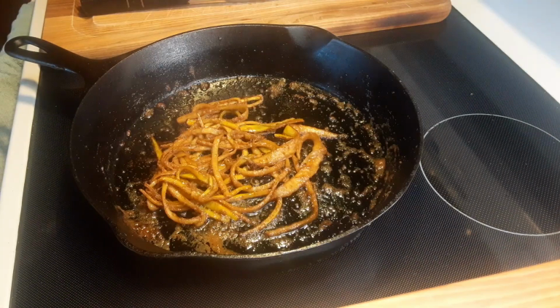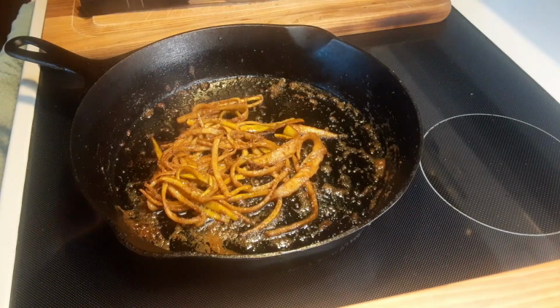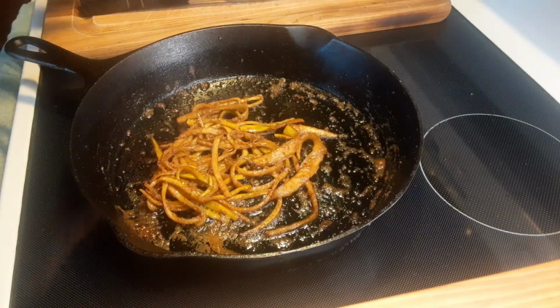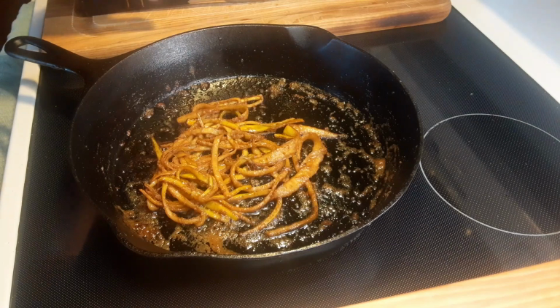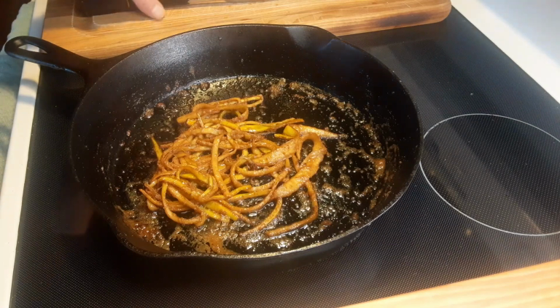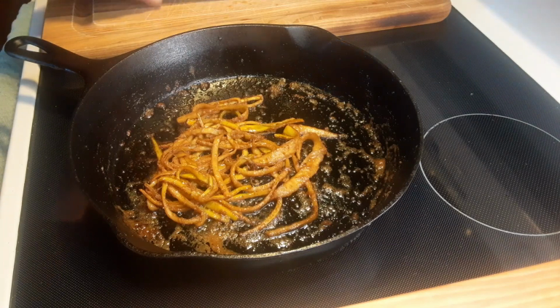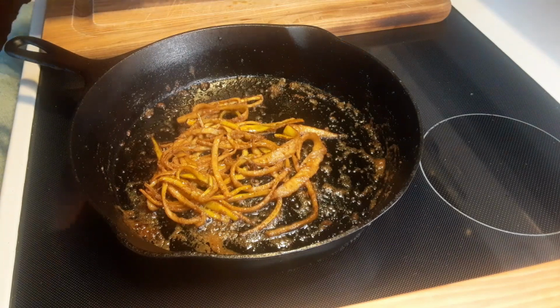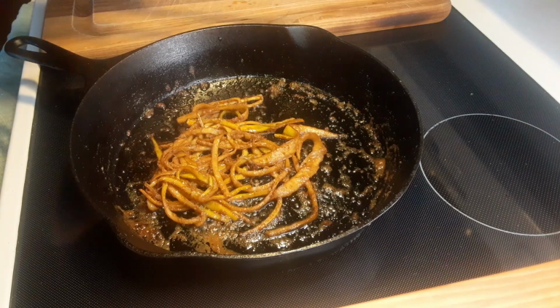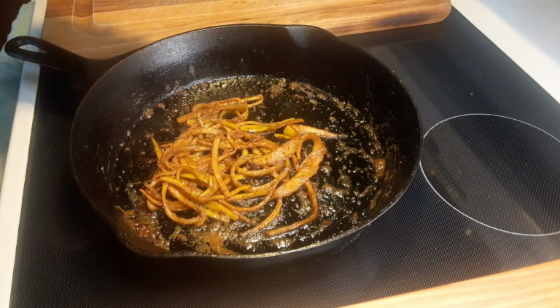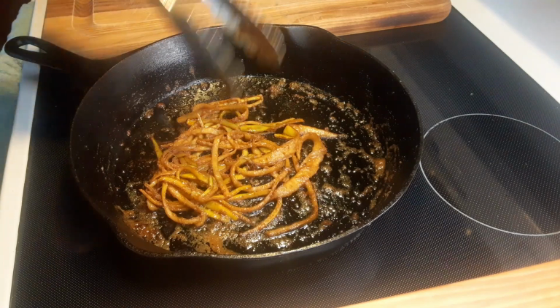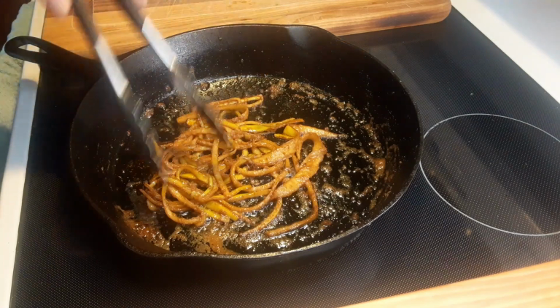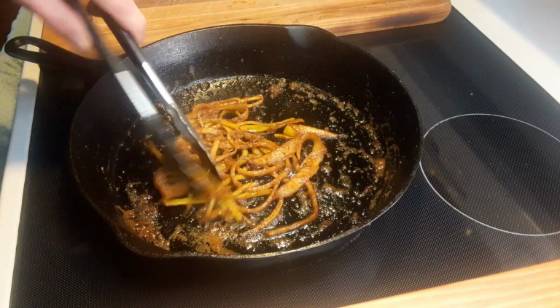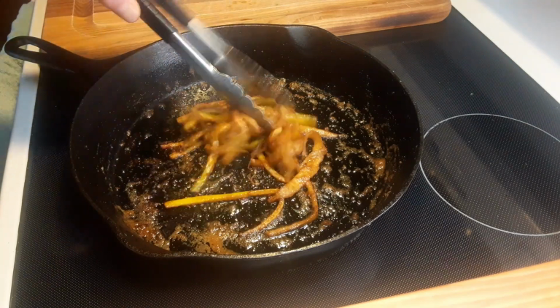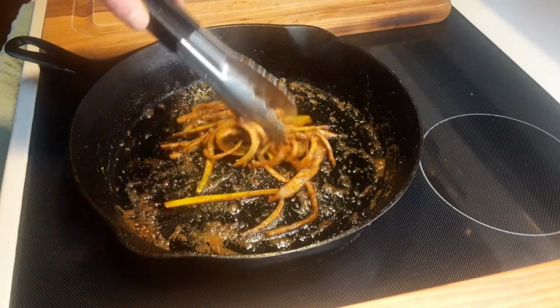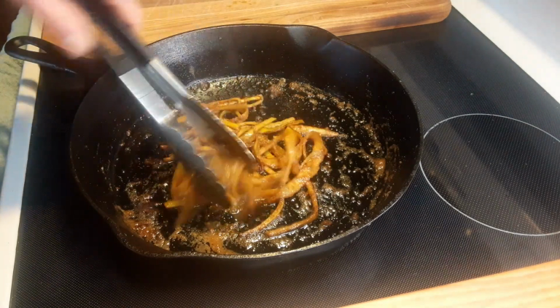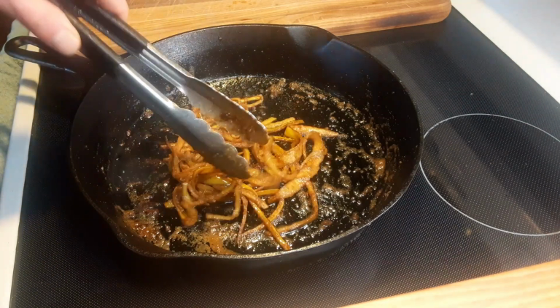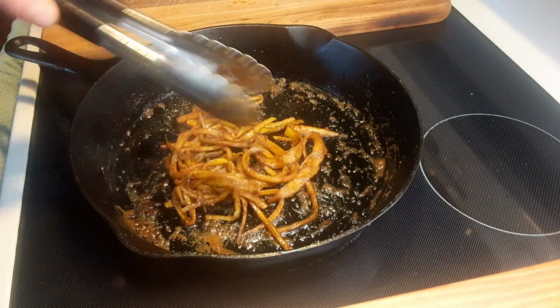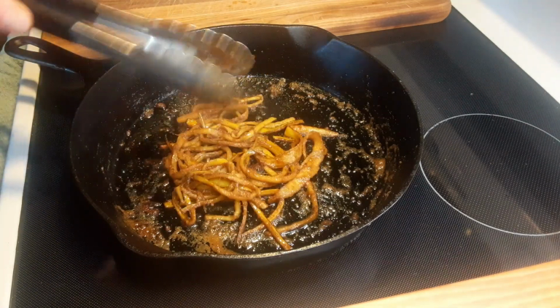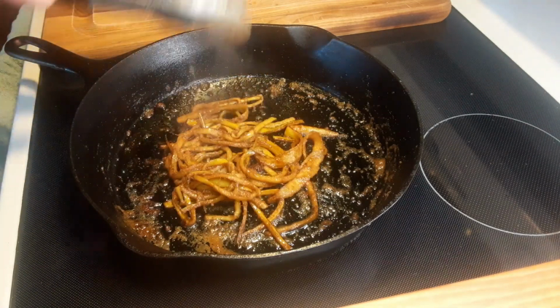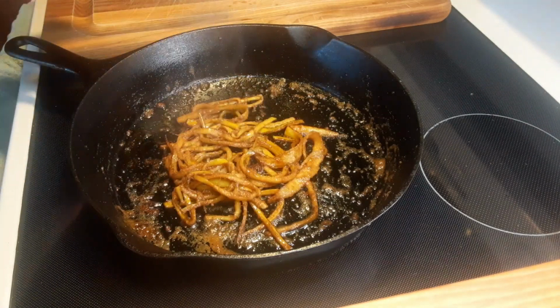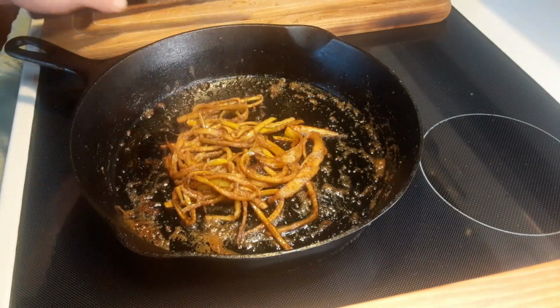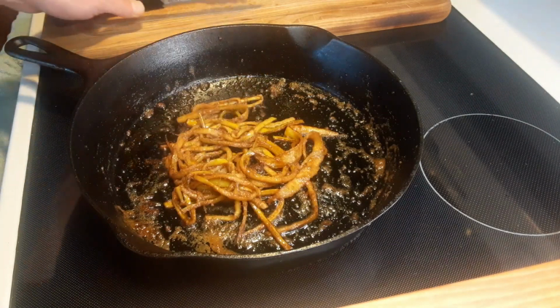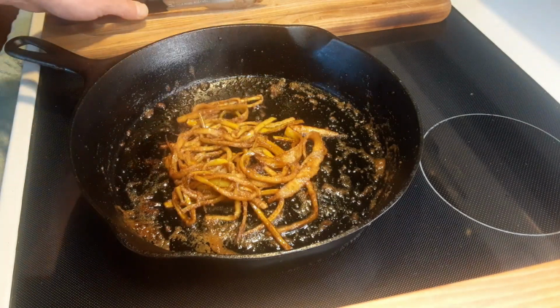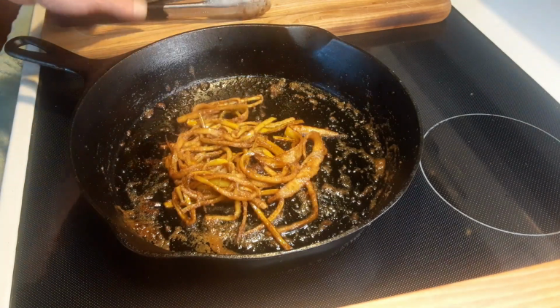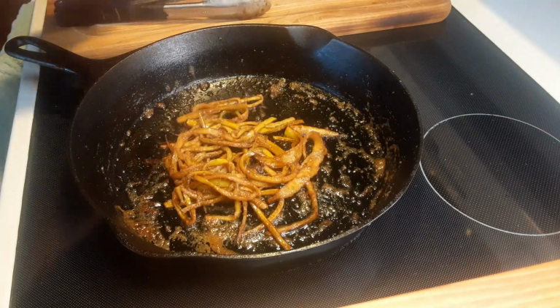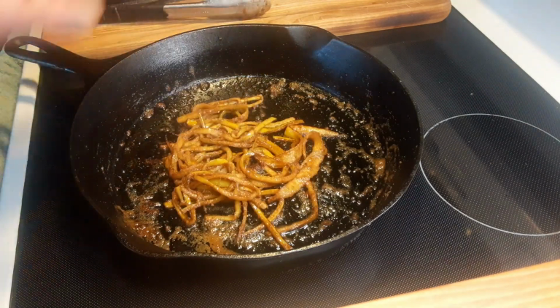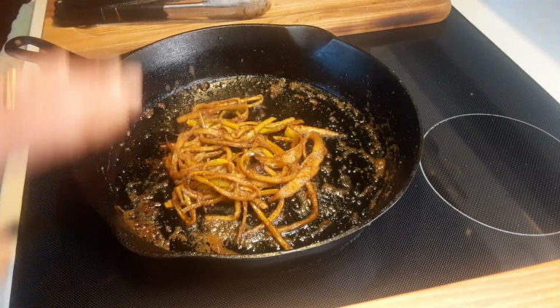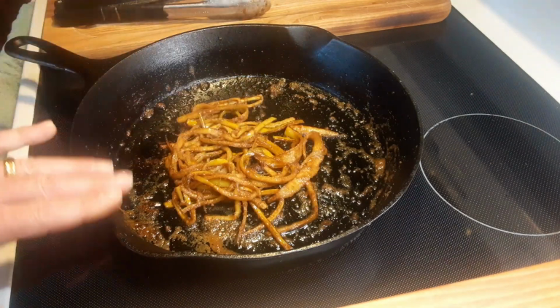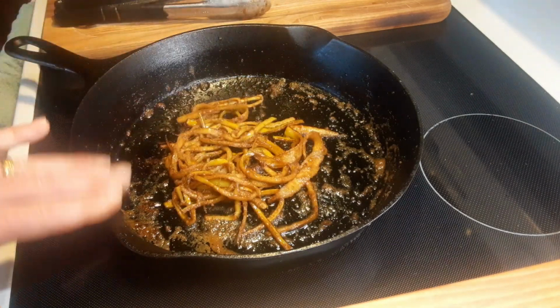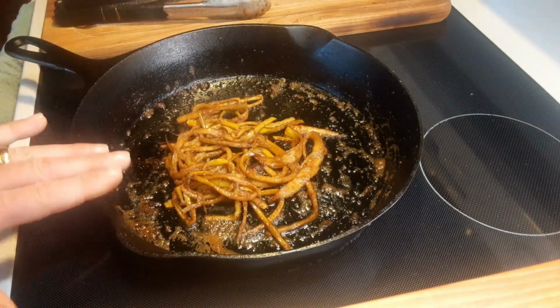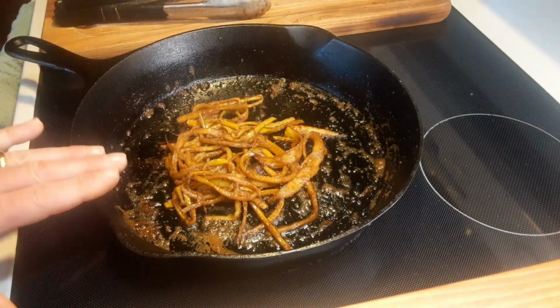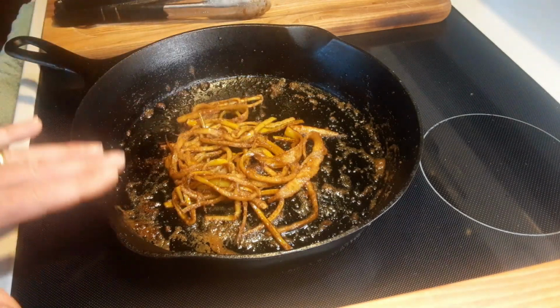This has been sautéed for about five minutes and what I did was I actually turned my pan down as low as it'll go.